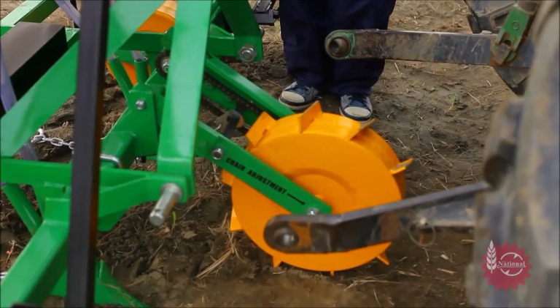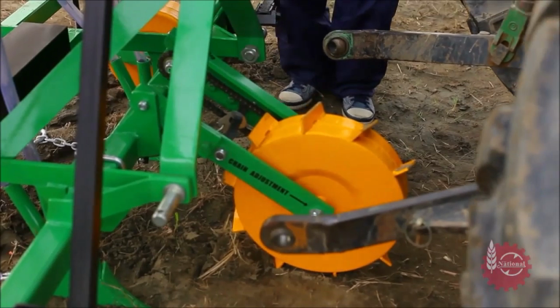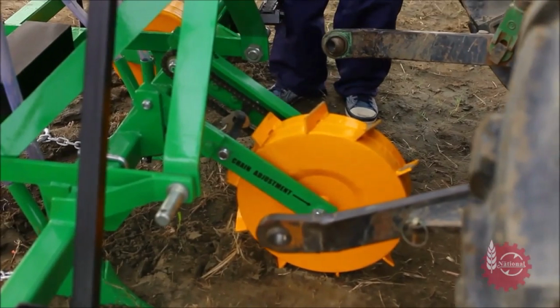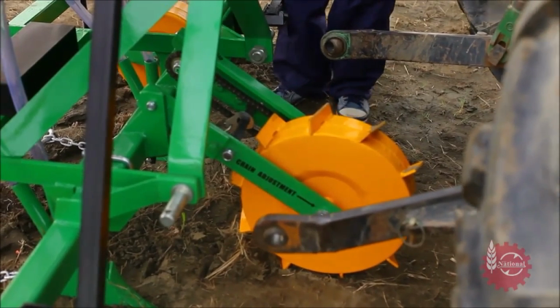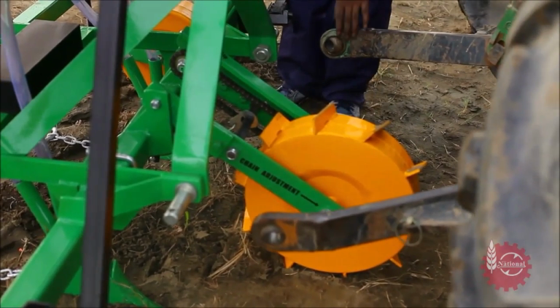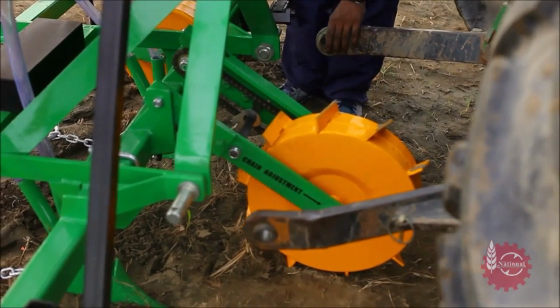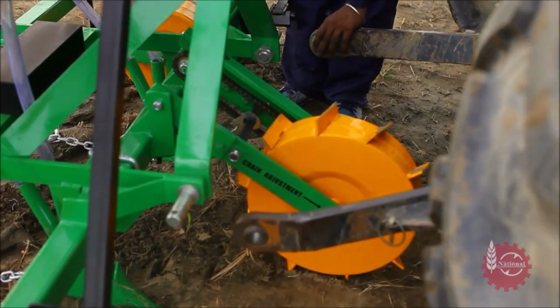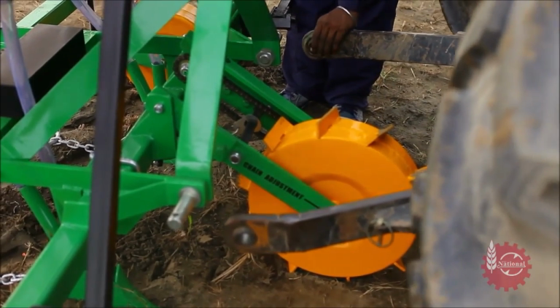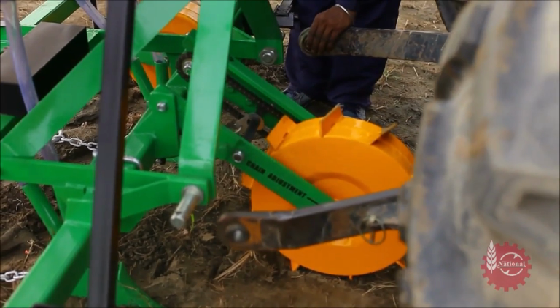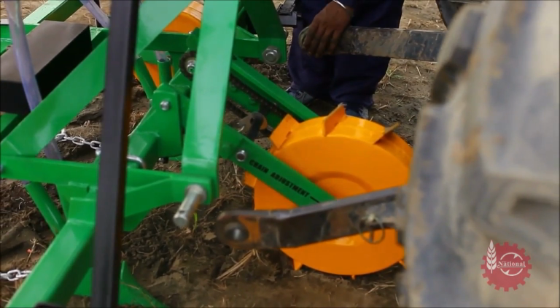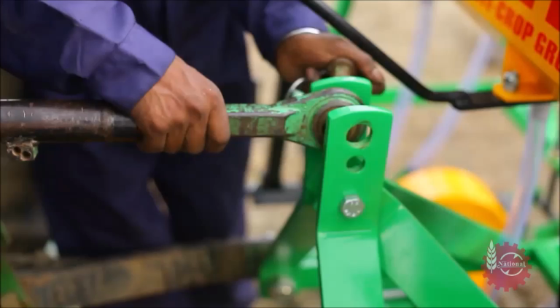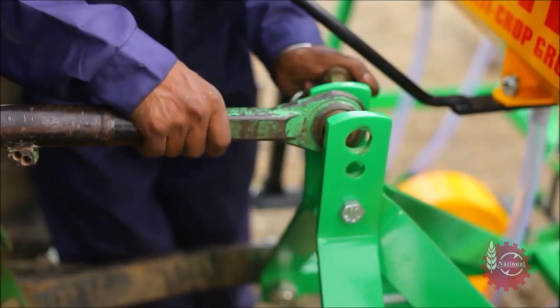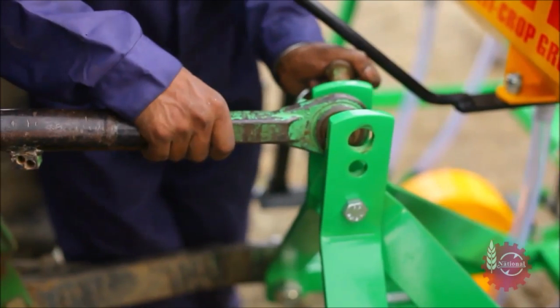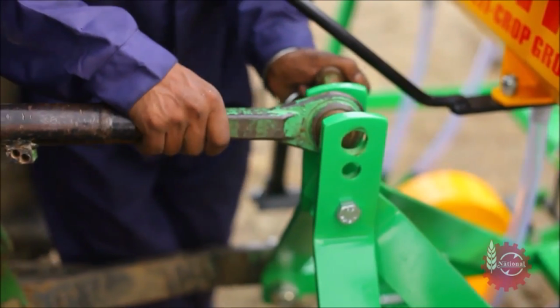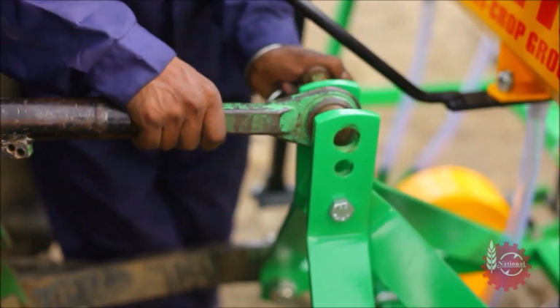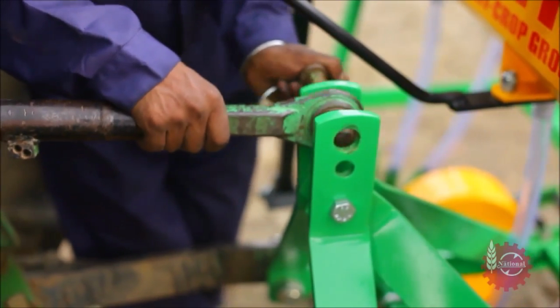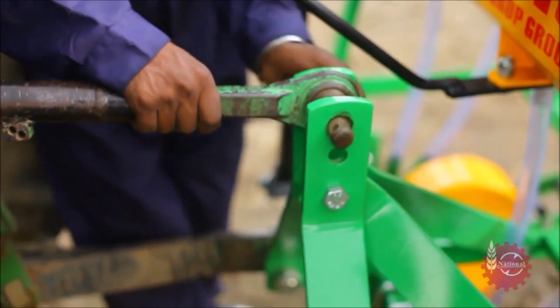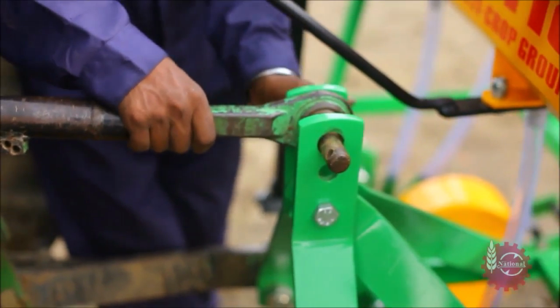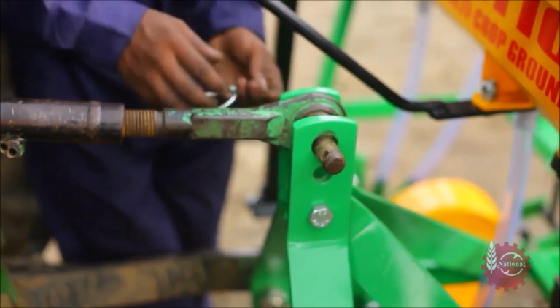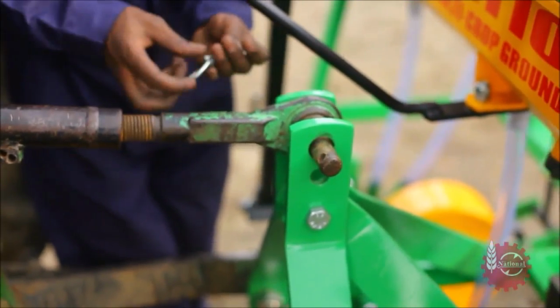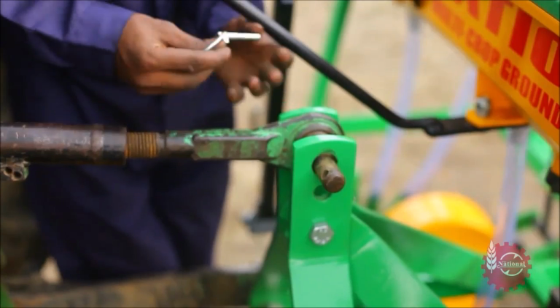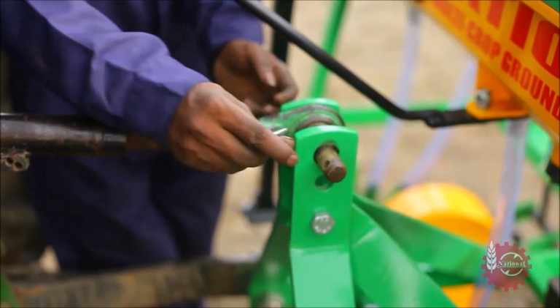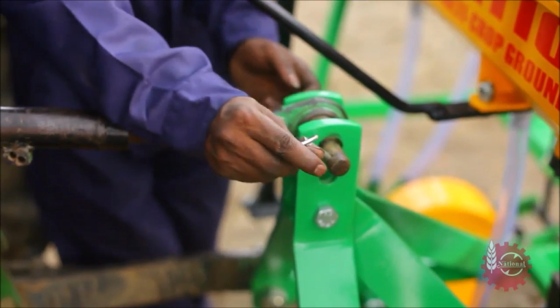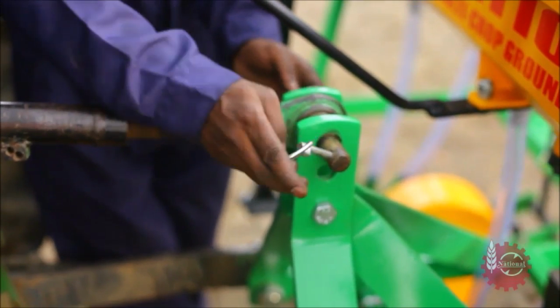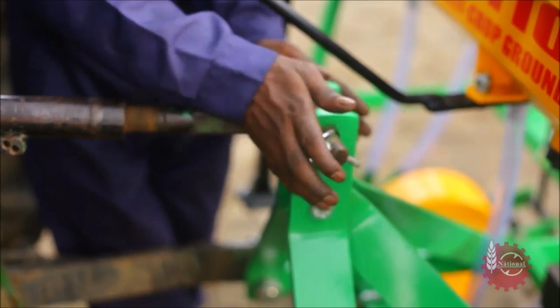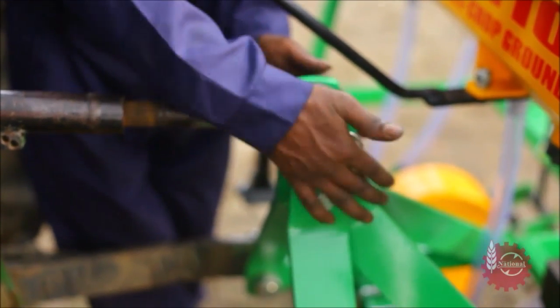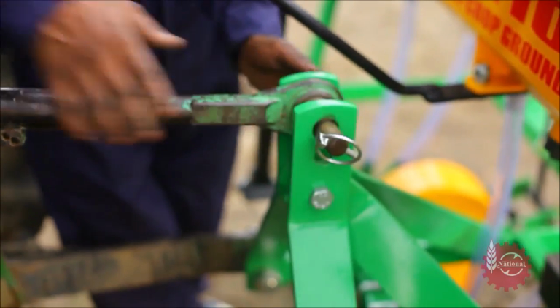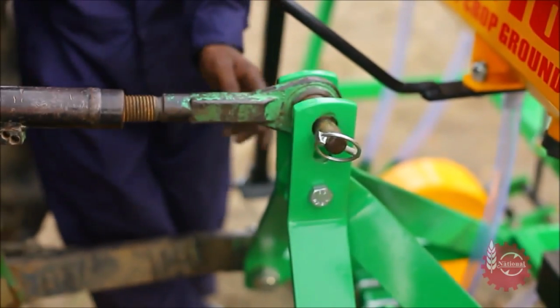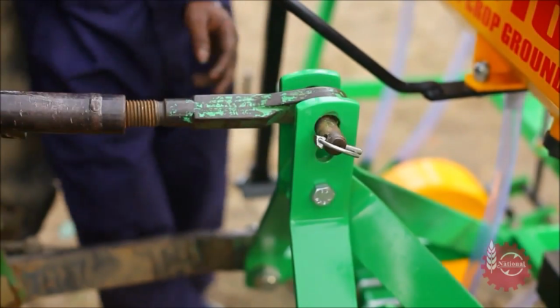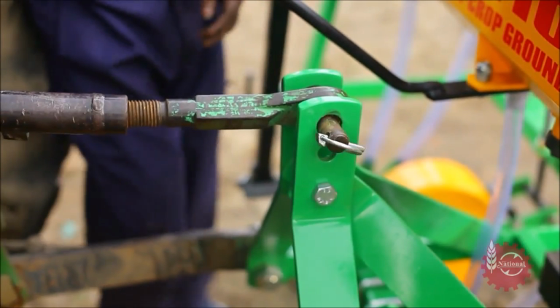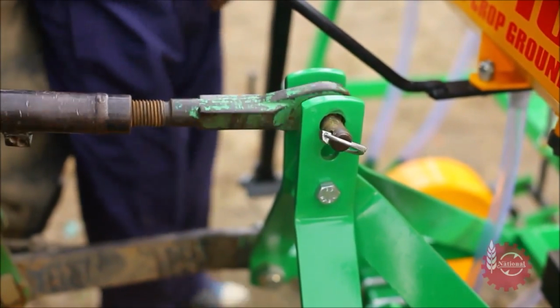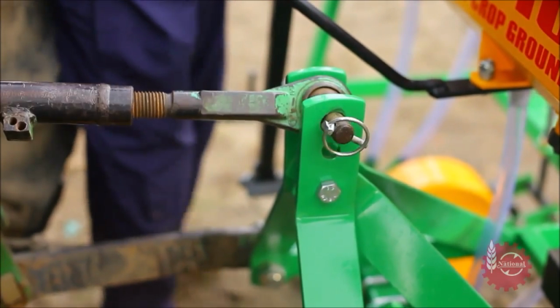National Maize Planter can be attached with a tractor with the help of three-point linkage. After that, it's ready to use.